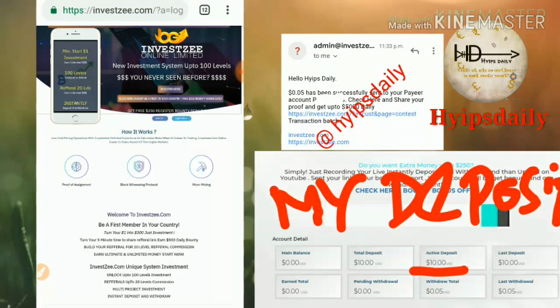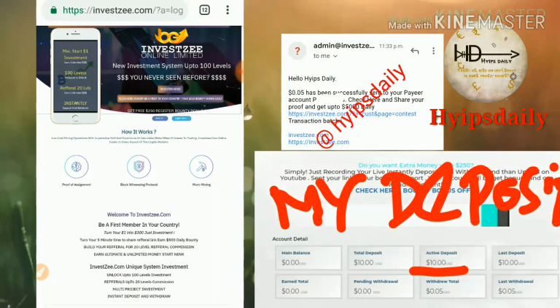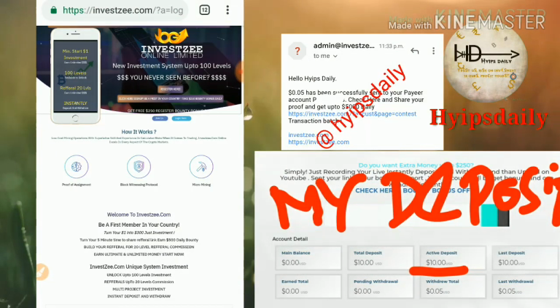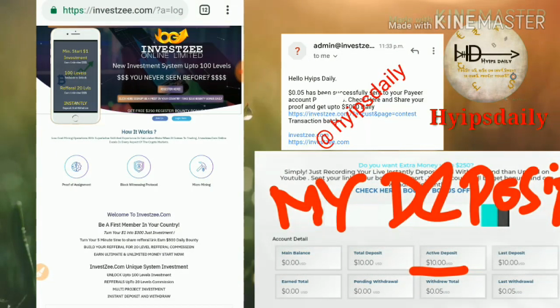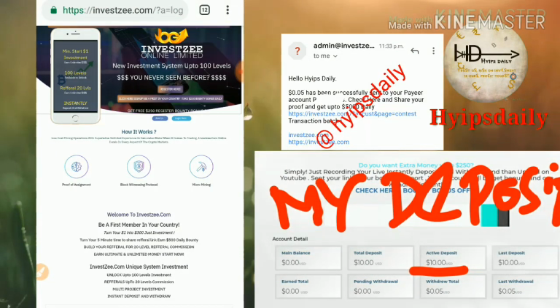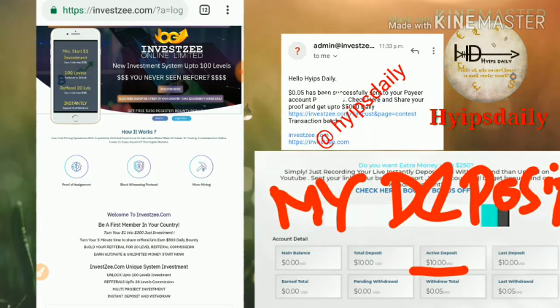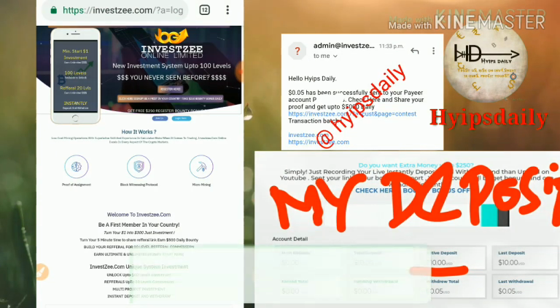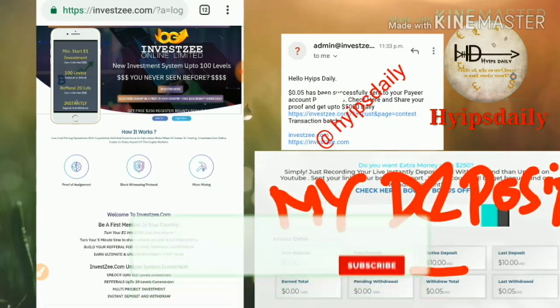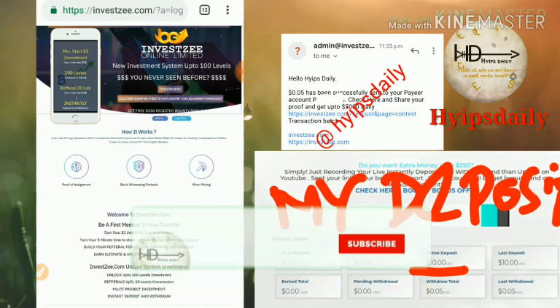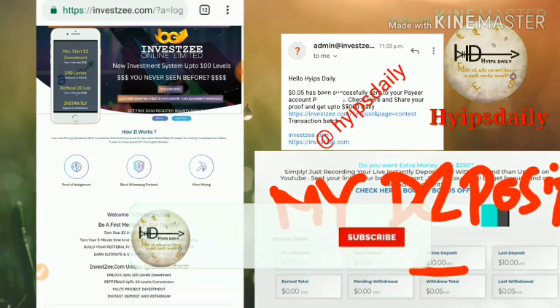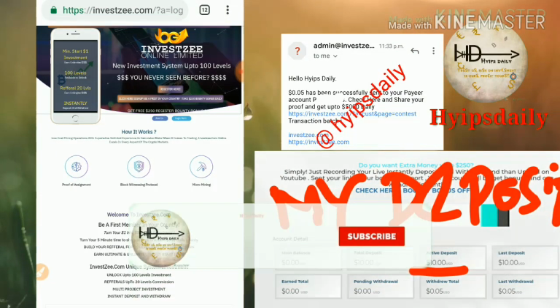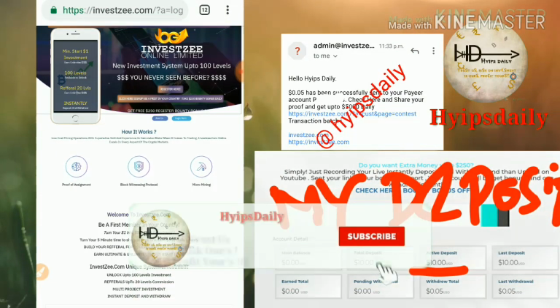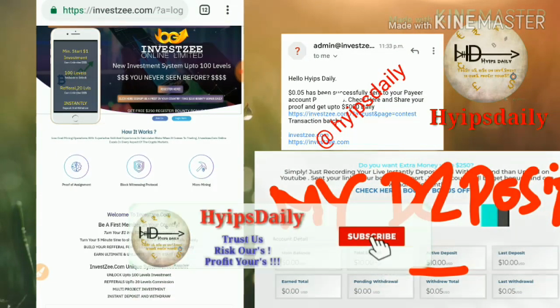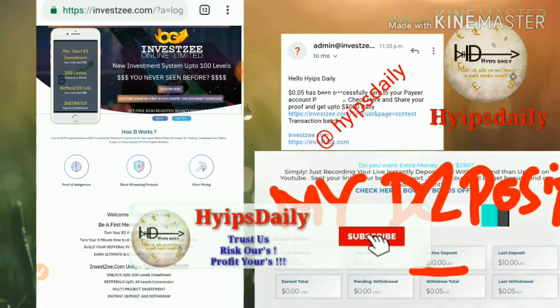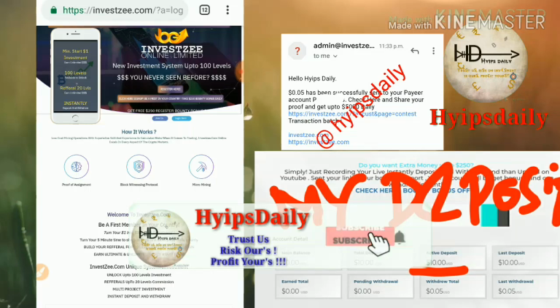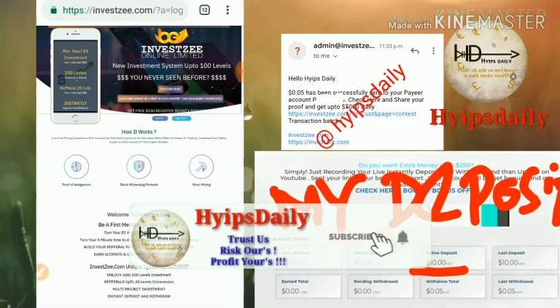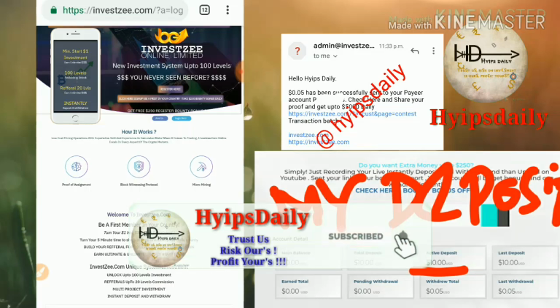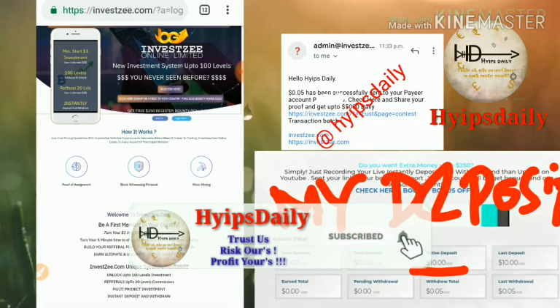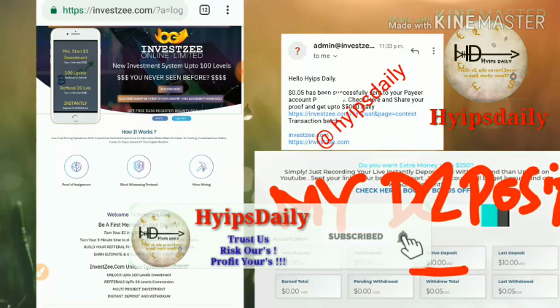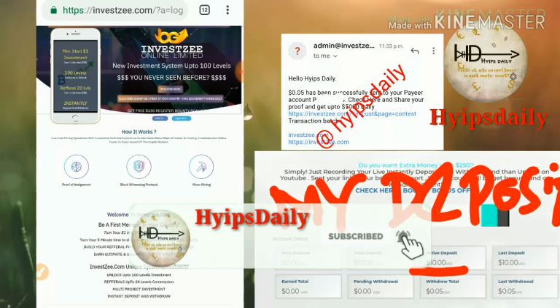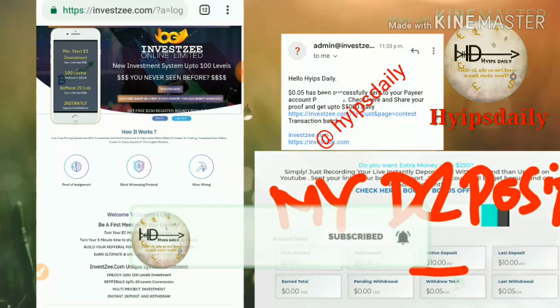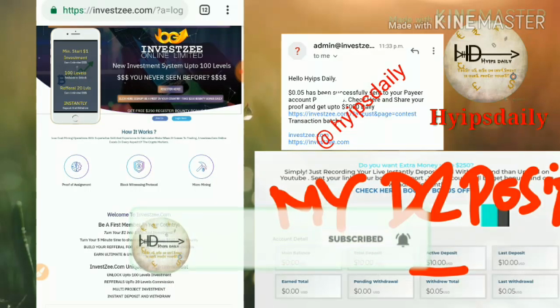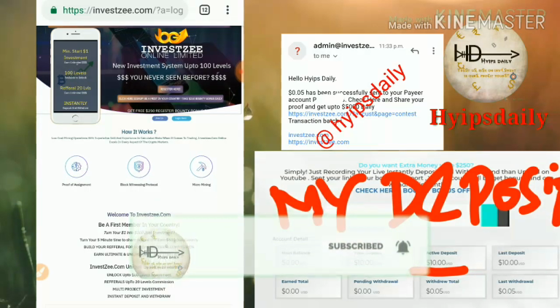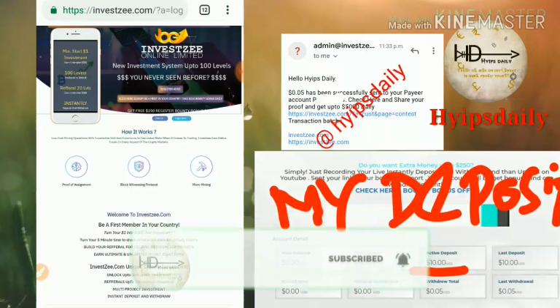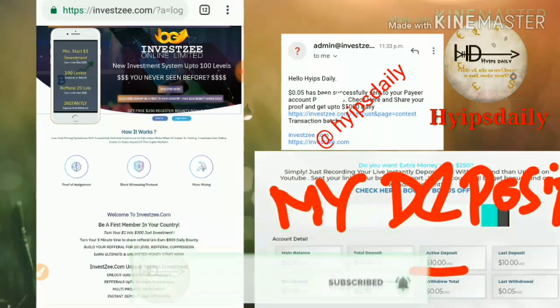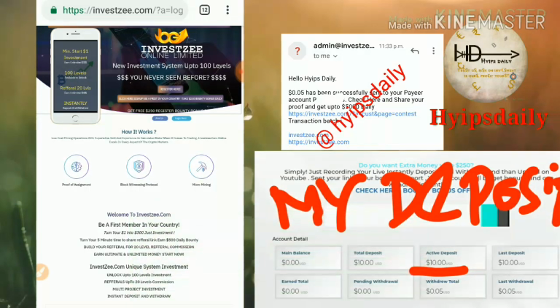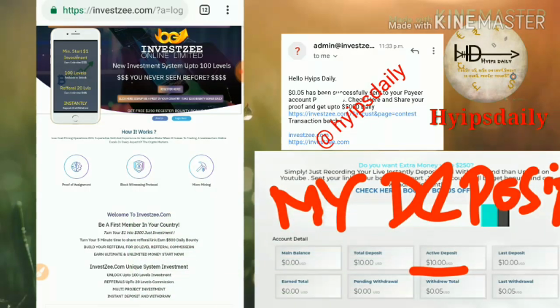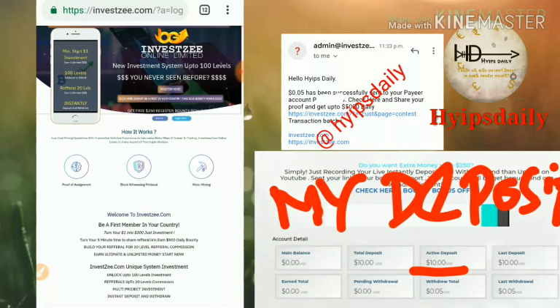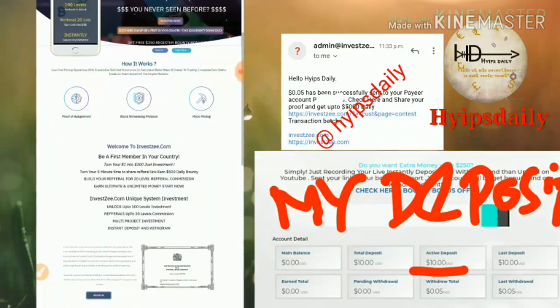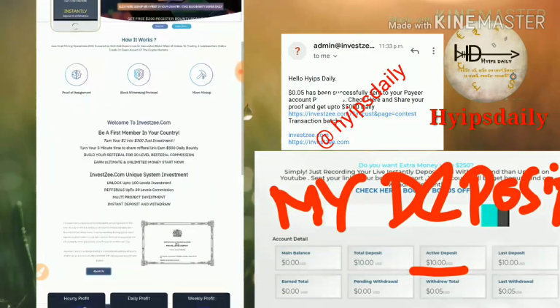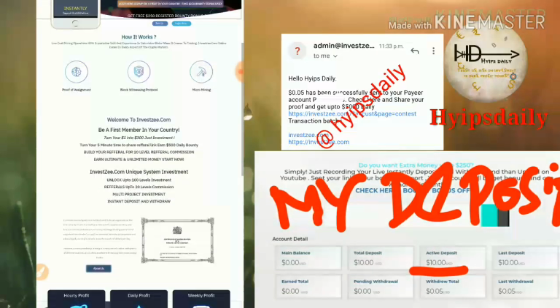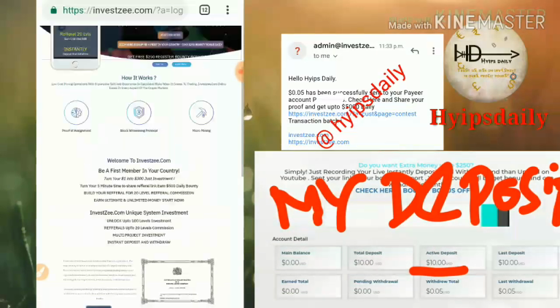To get started with the site, just click on the link given in our description. After clicking on the link it redirects you to the site's dashboard. This is how the site's dashboard actually looks like.